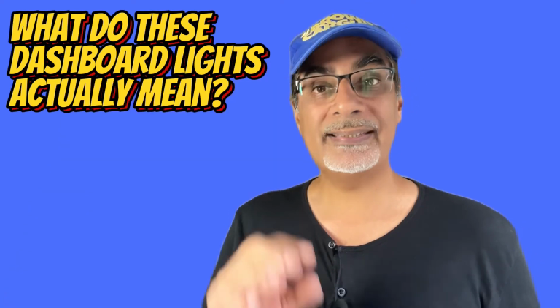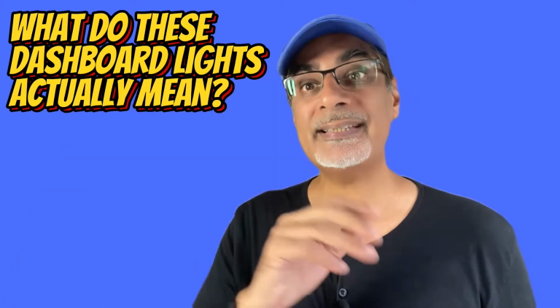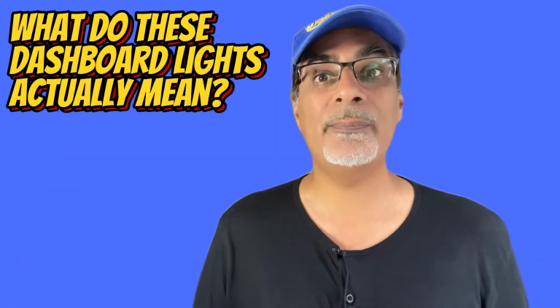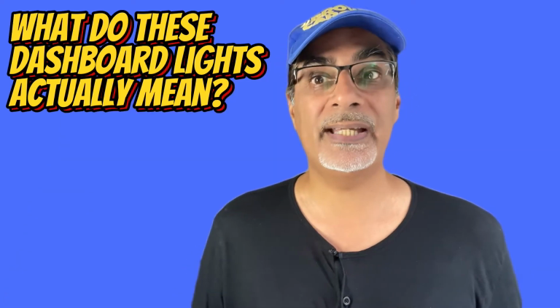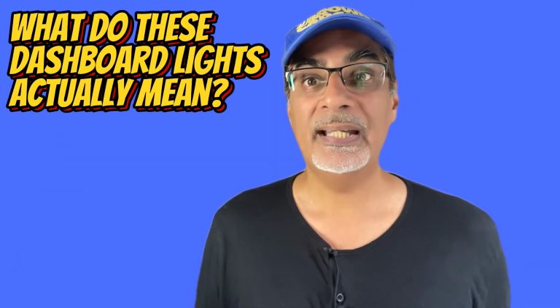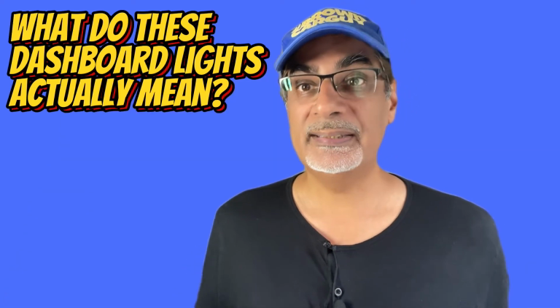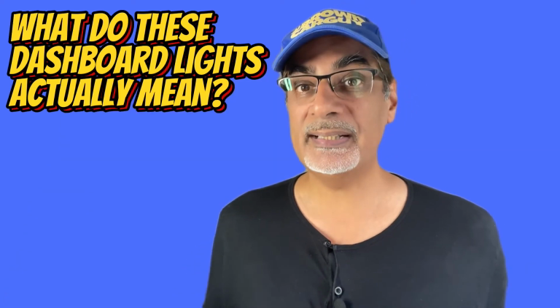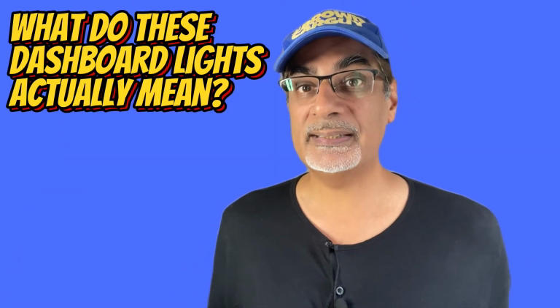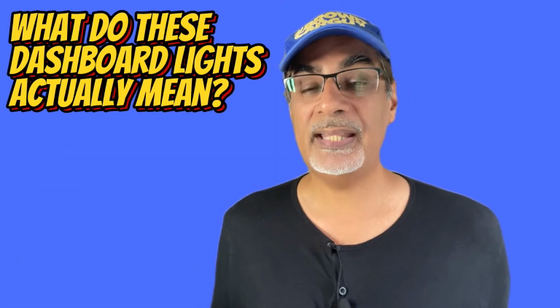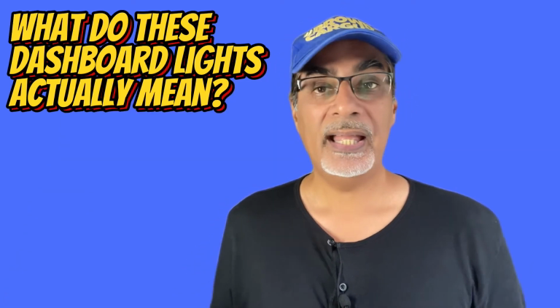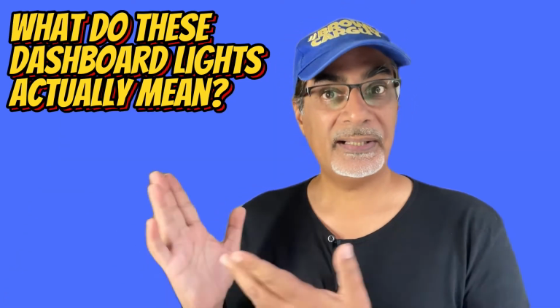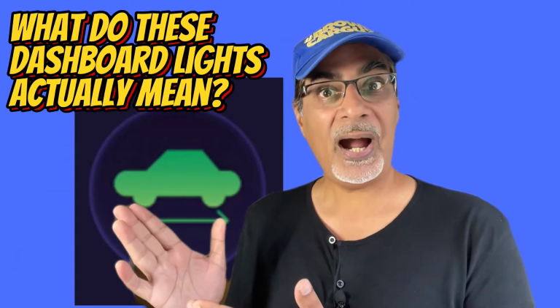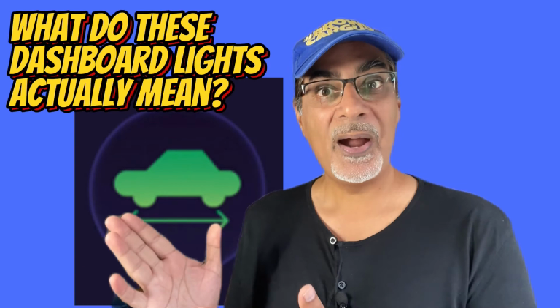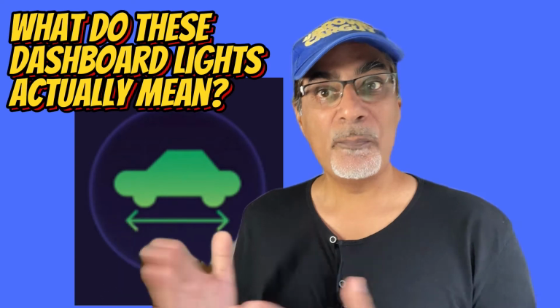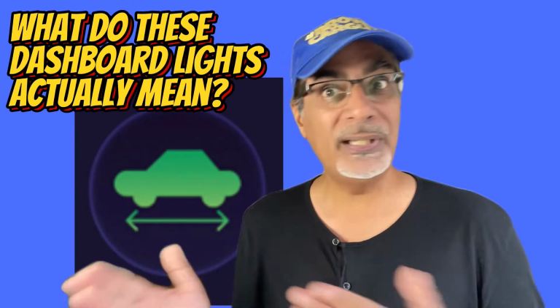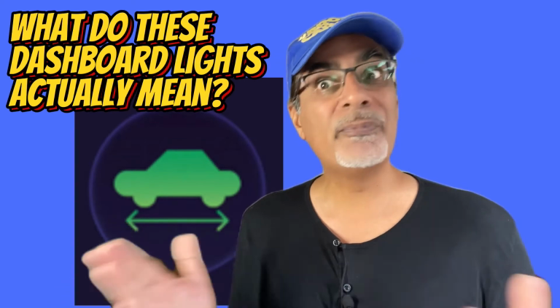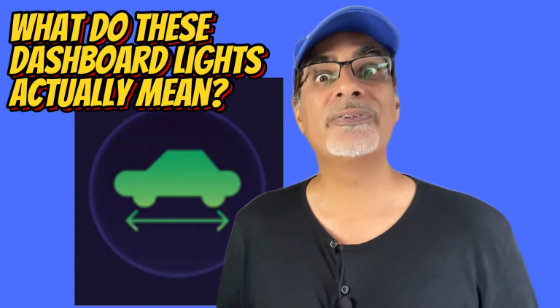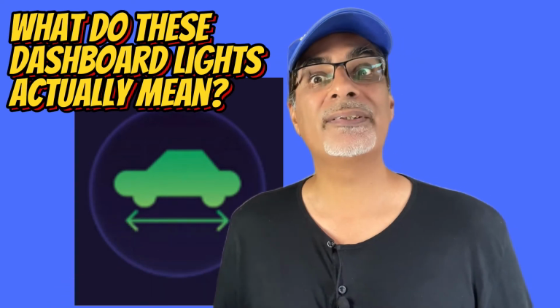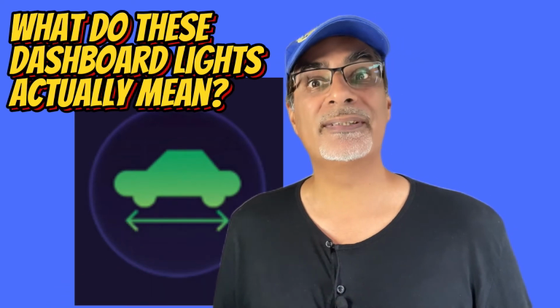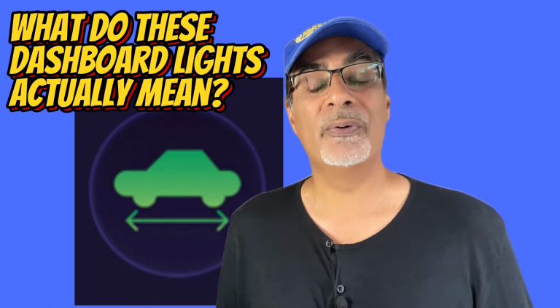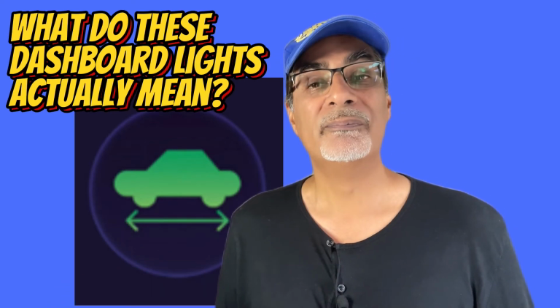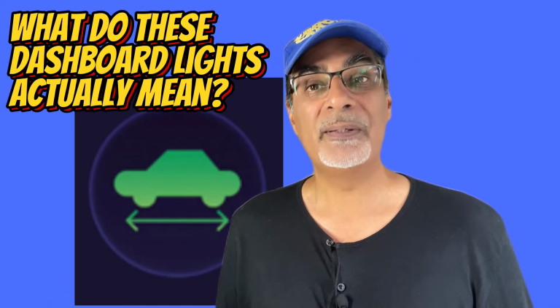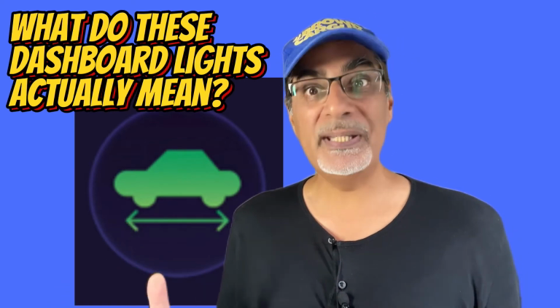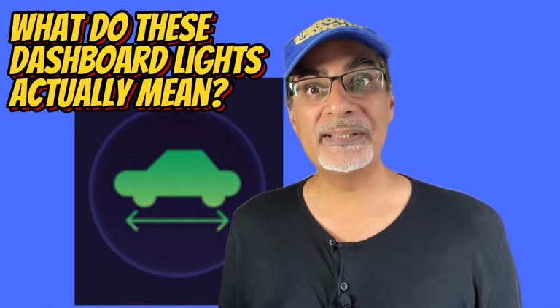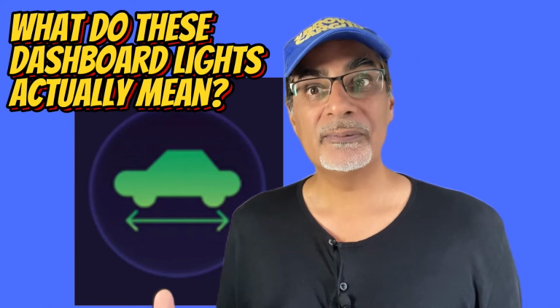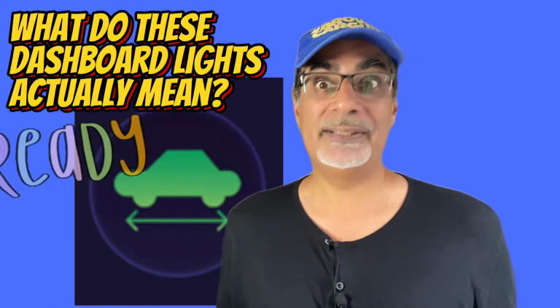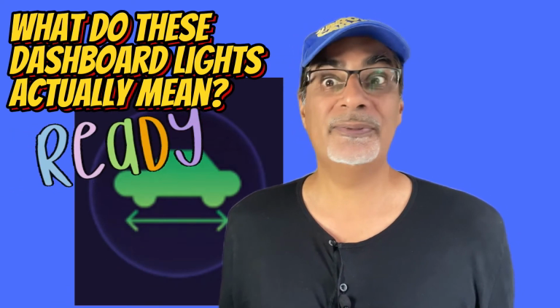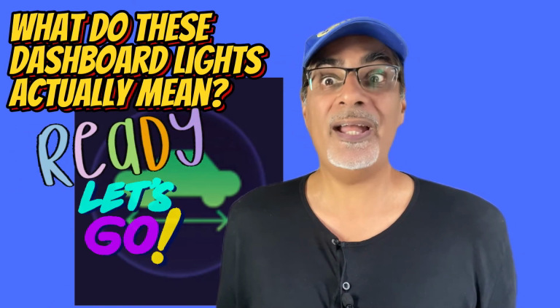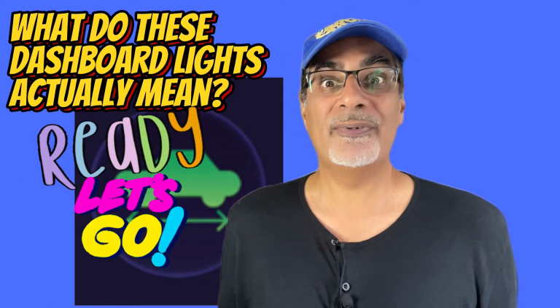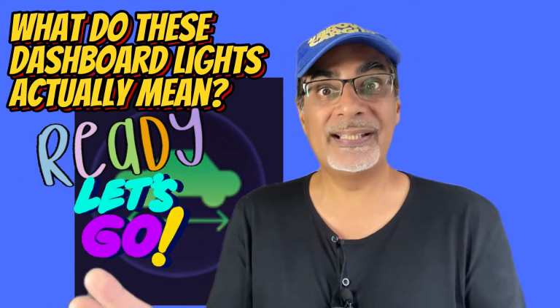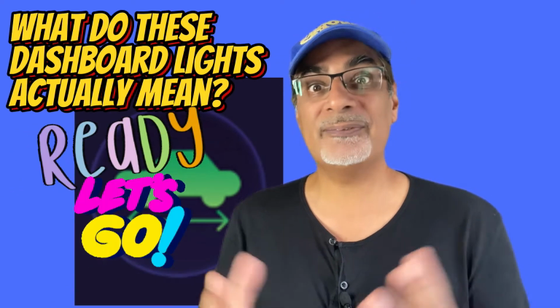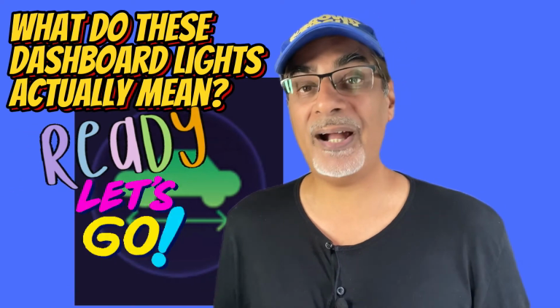68% didn't understand the car pulling in both directions symbol. It means ready to drive on an electric car.